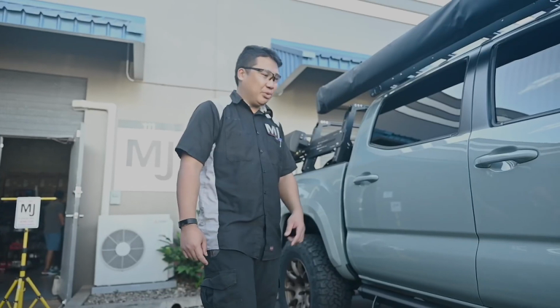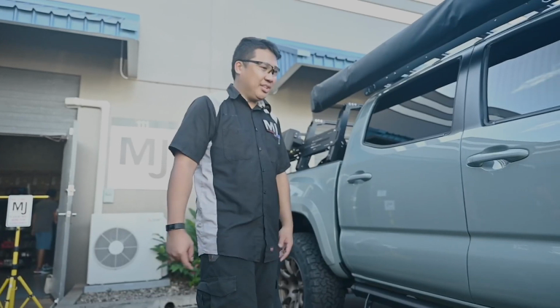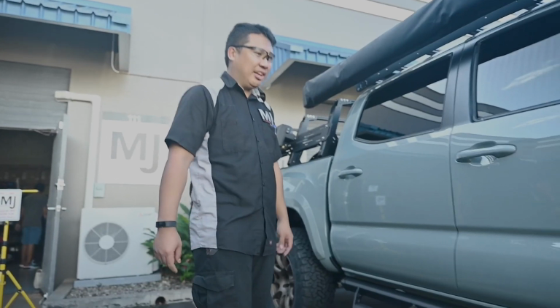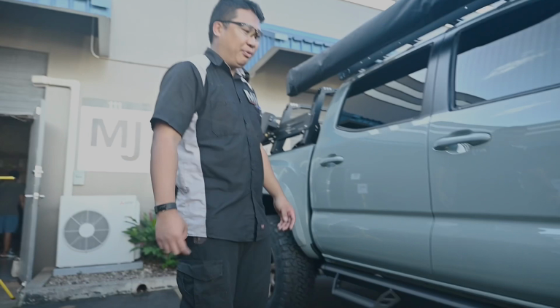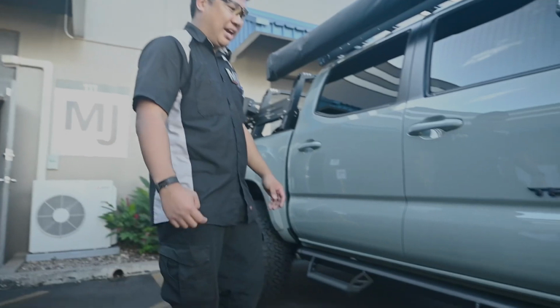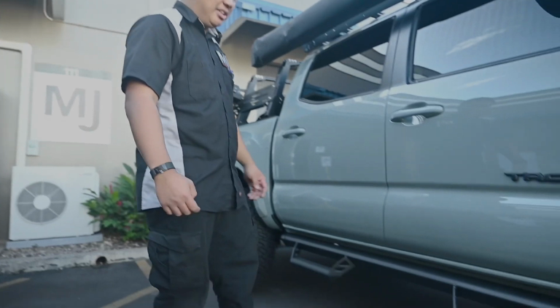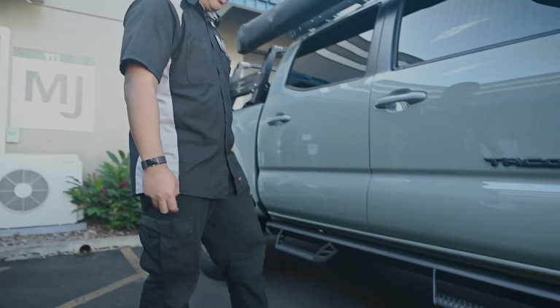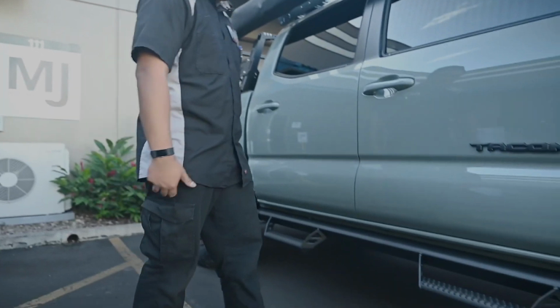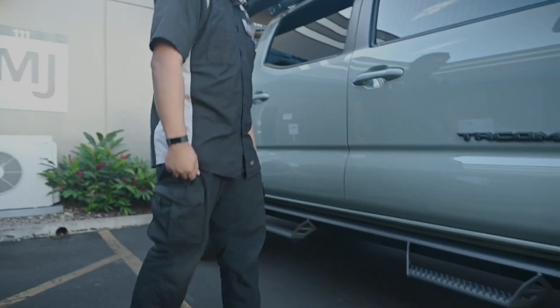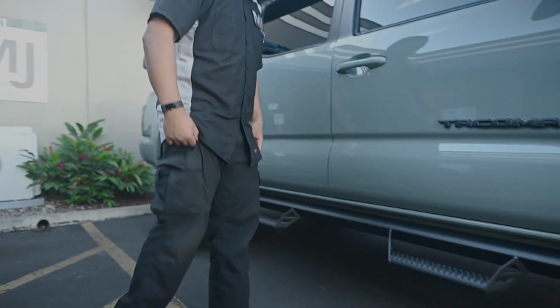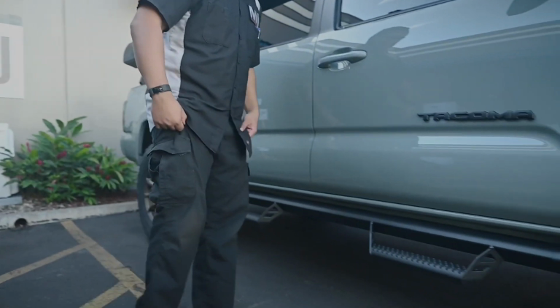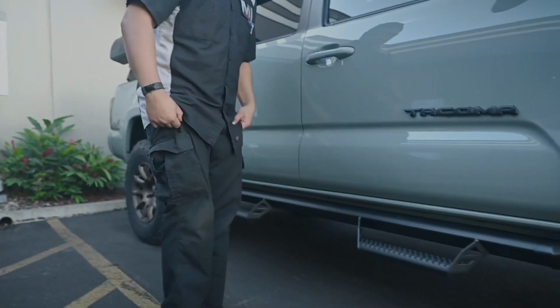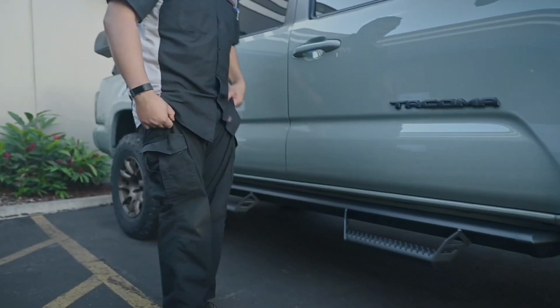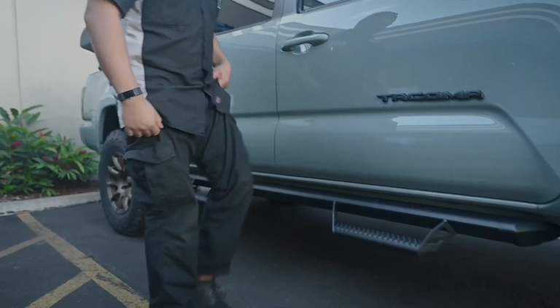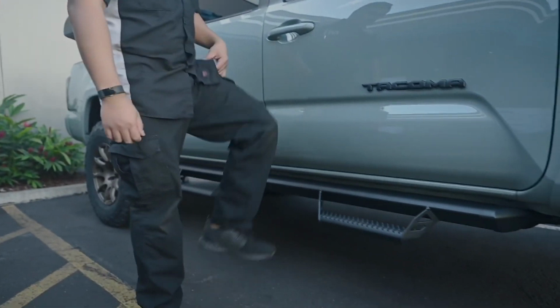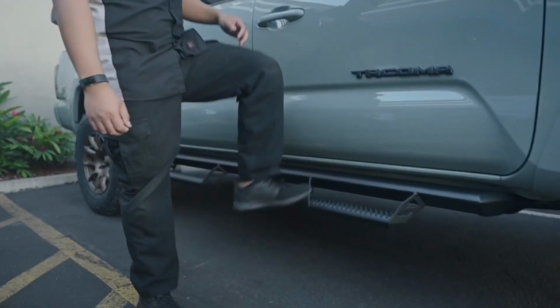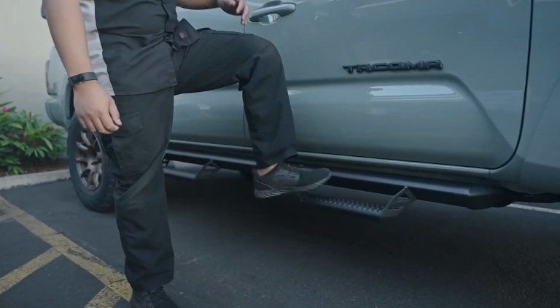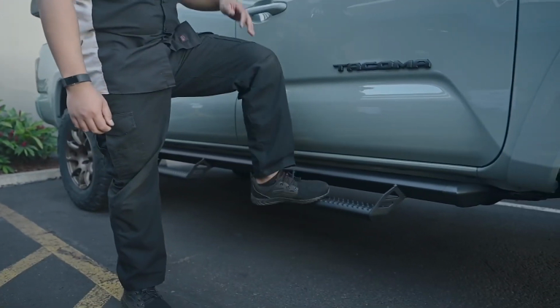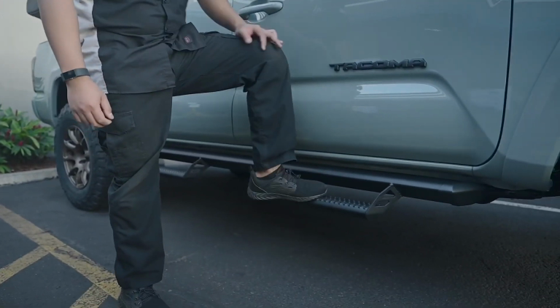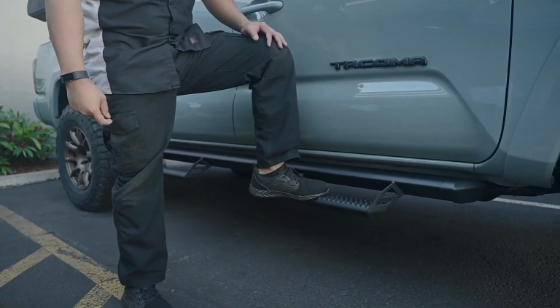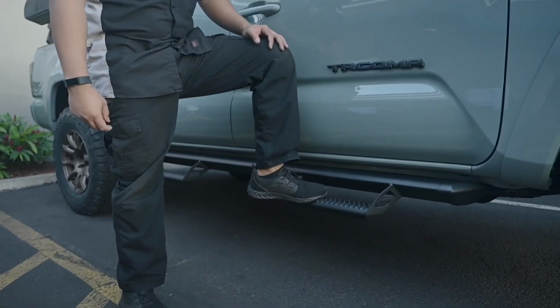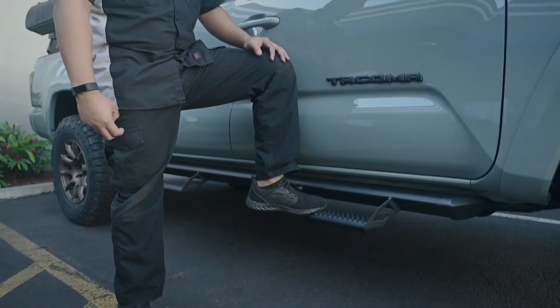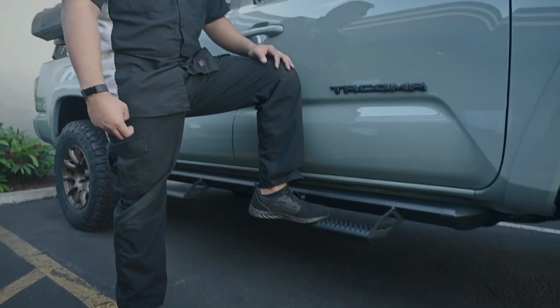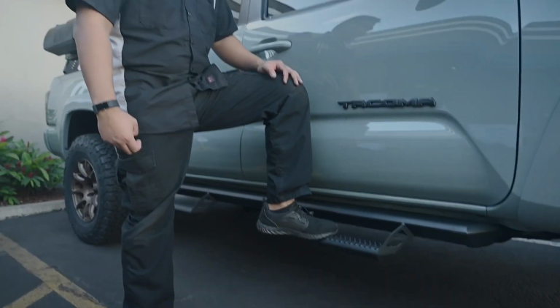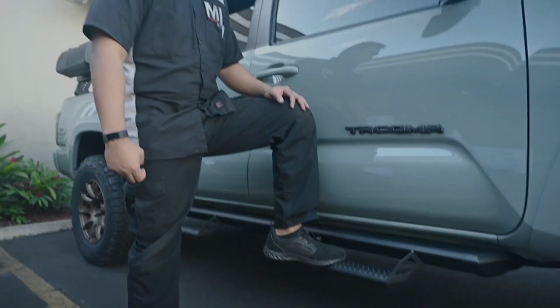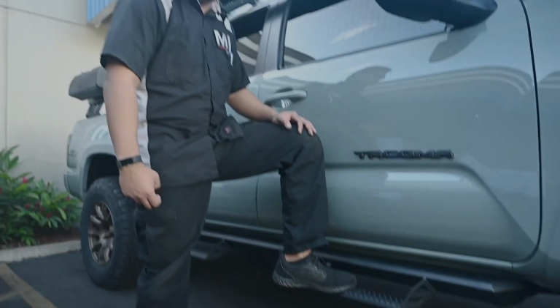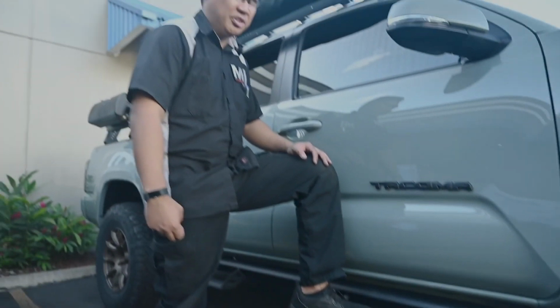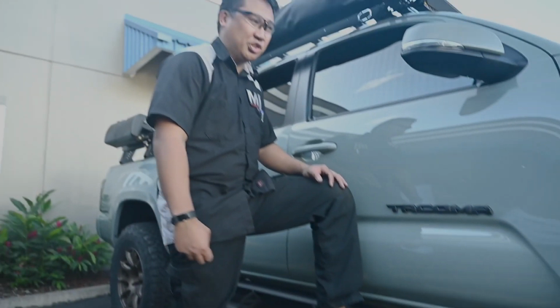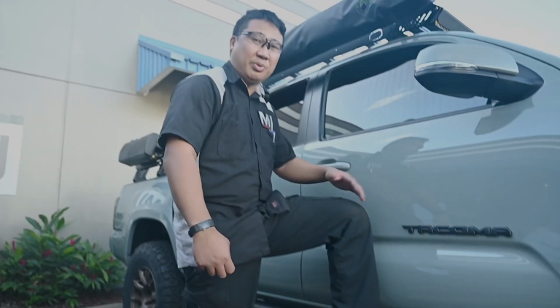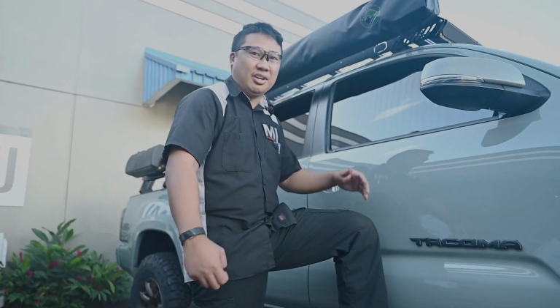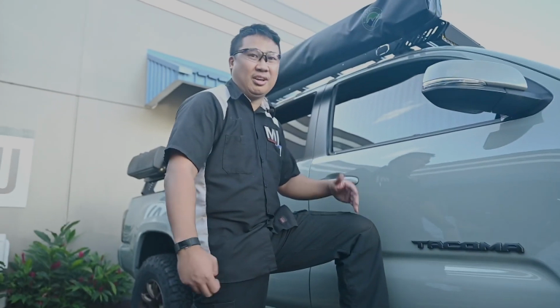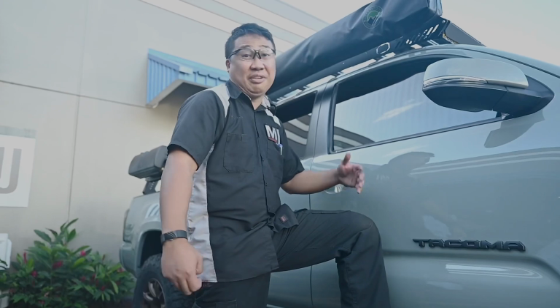So with the lift, we added the Predator steps just to make it easier for the driver and their passengers to get into the truck with the lift.